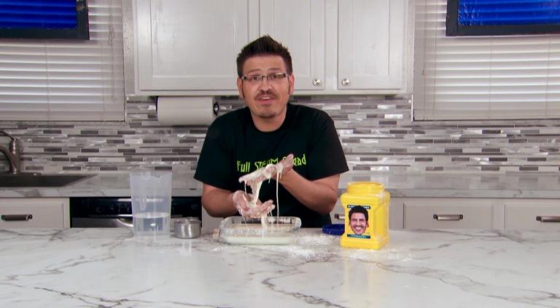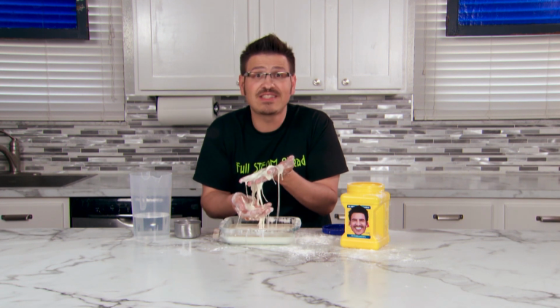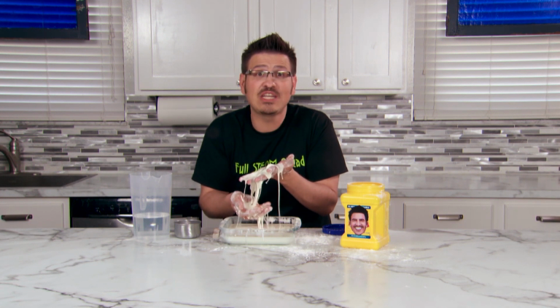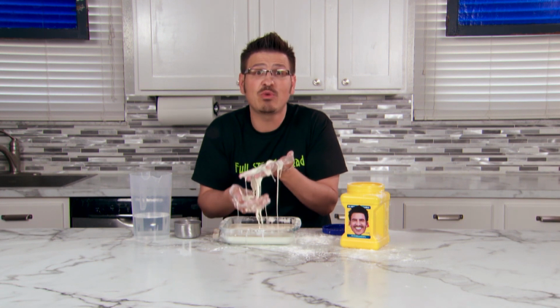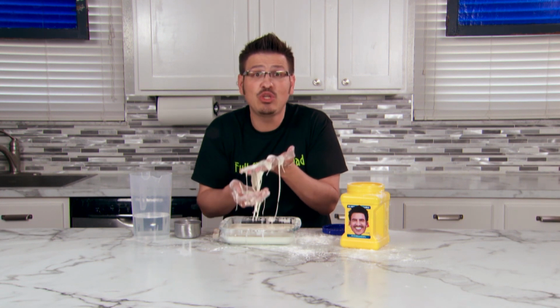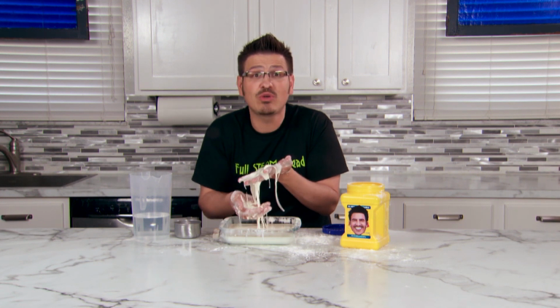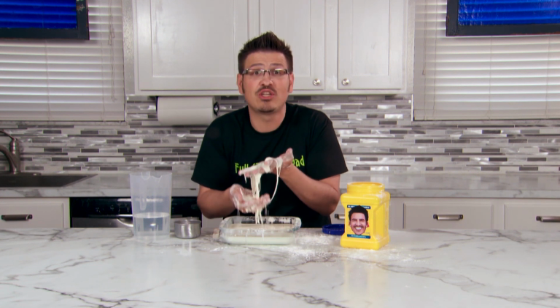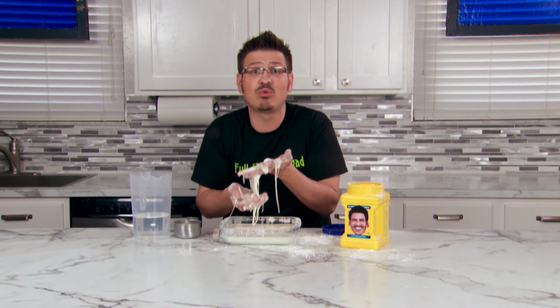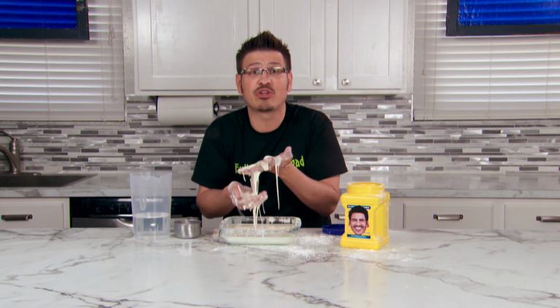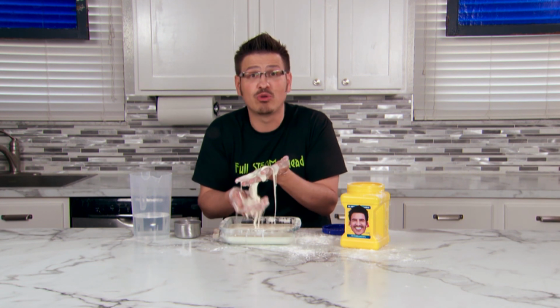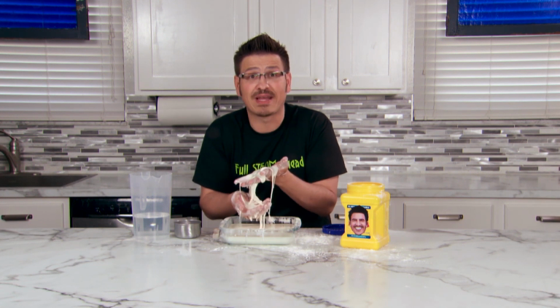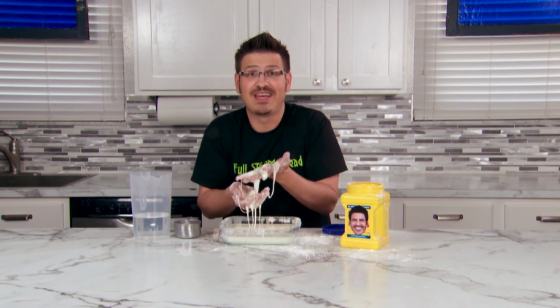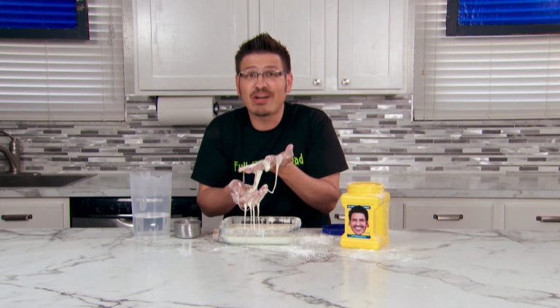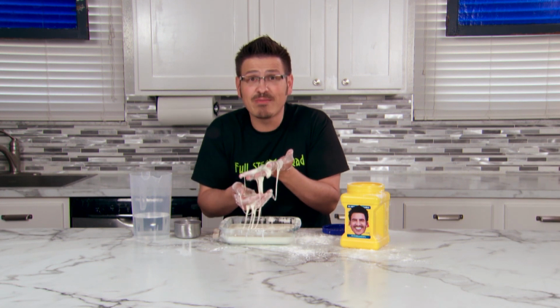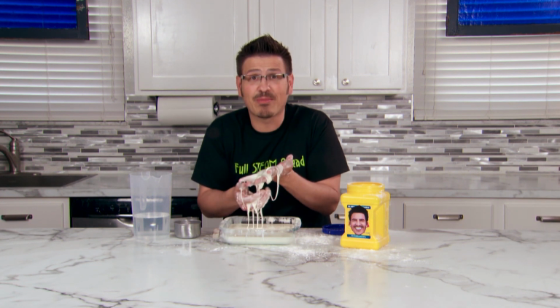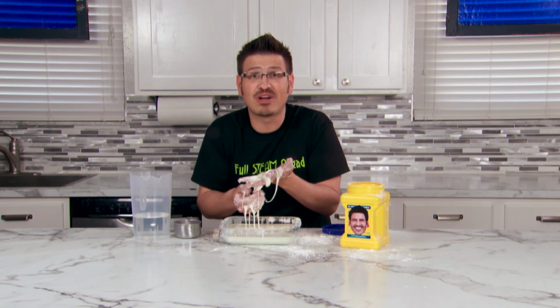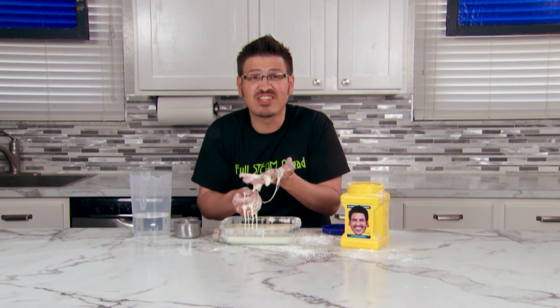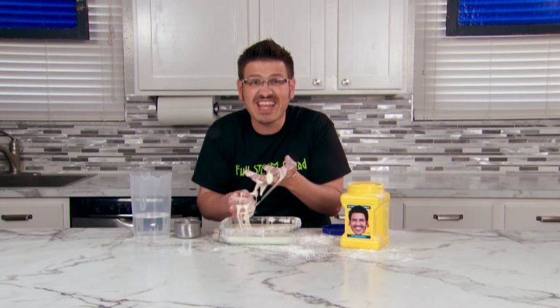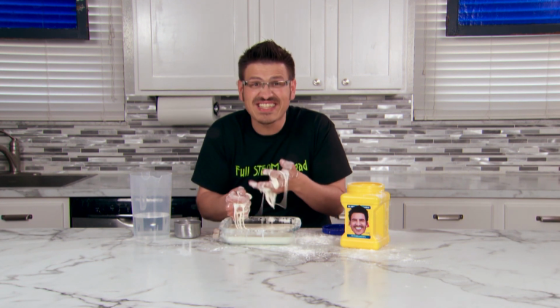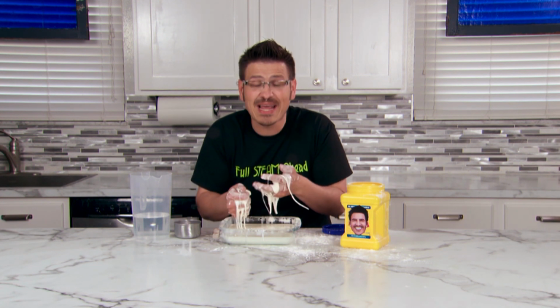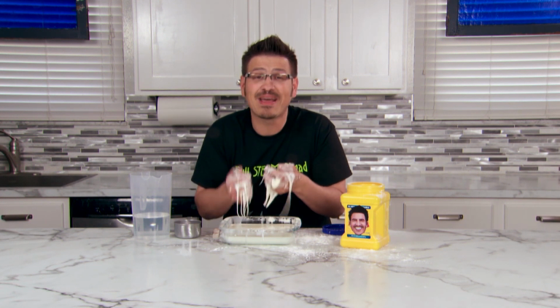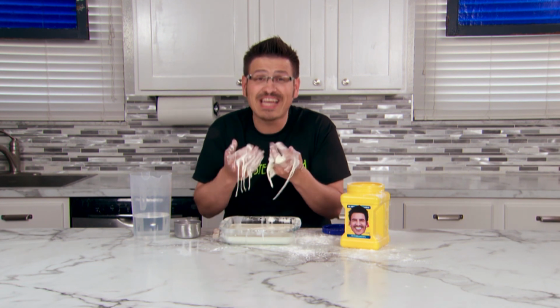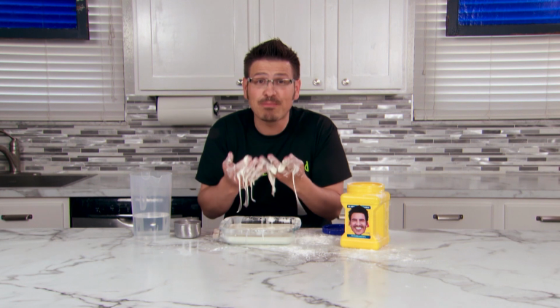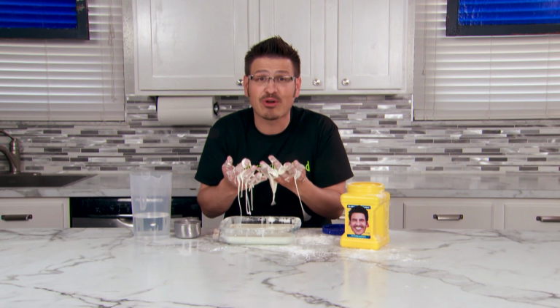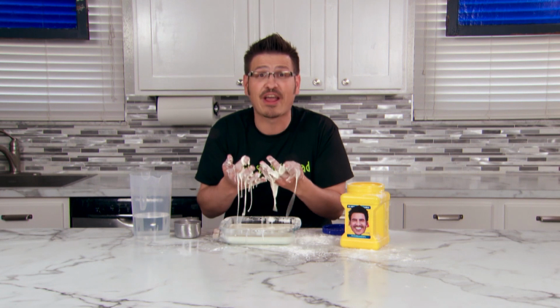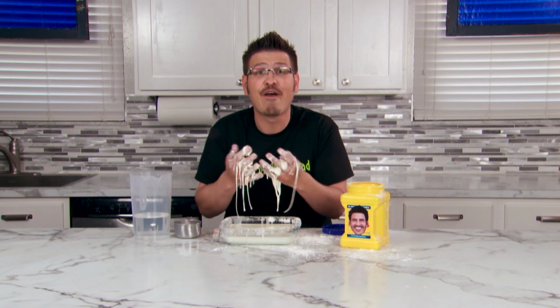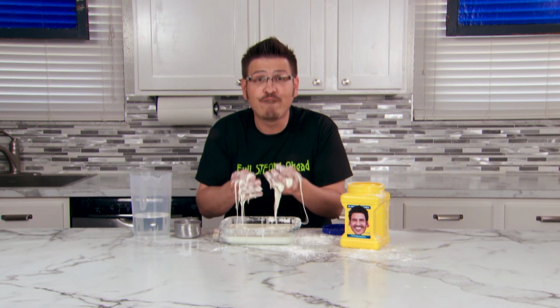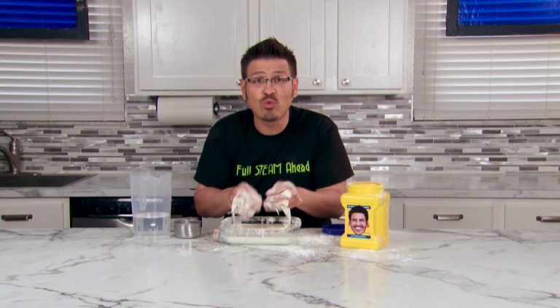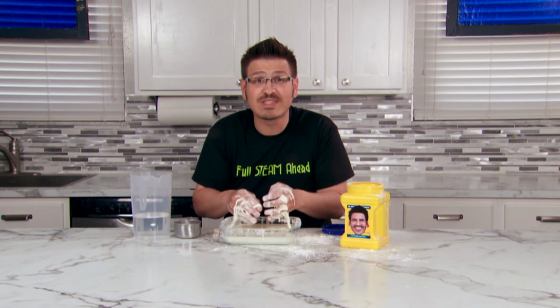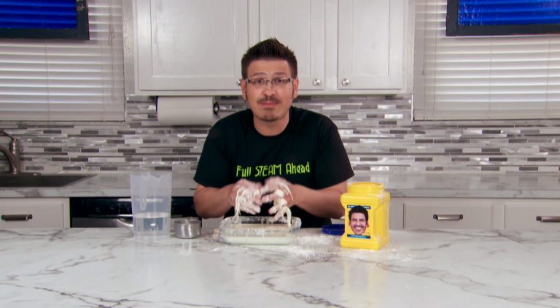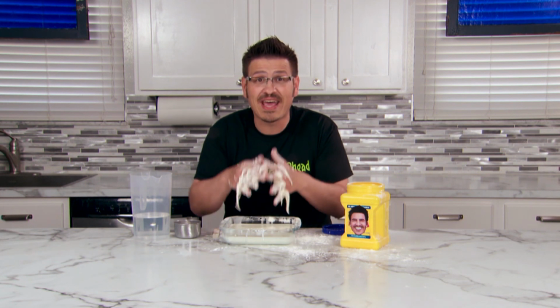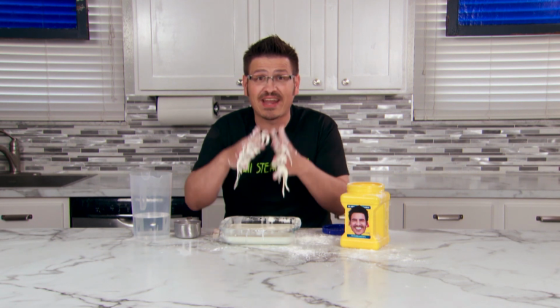Have fun seeing what you can do with your oobleck, and remember — until next time, keep learning, full steam ahead!